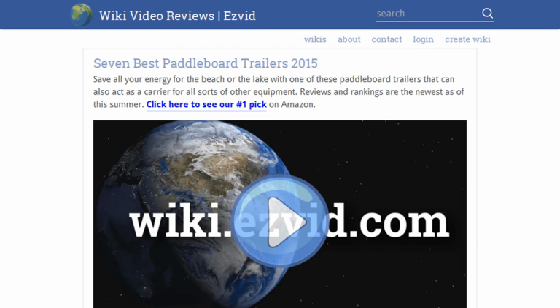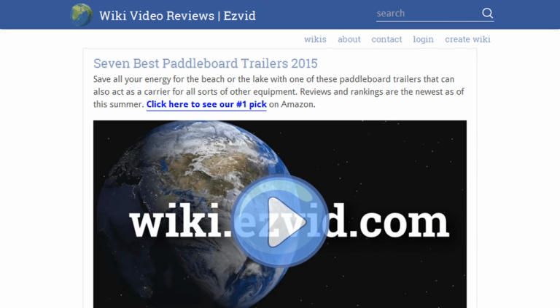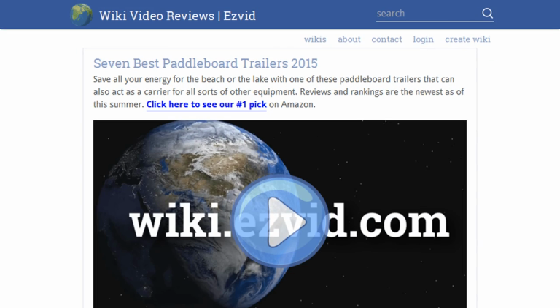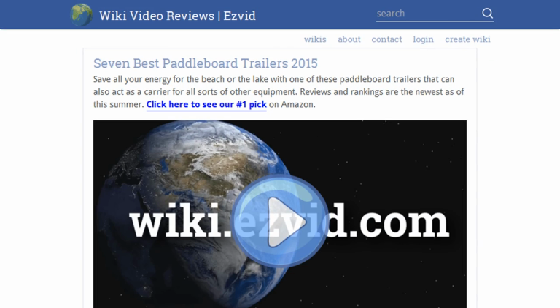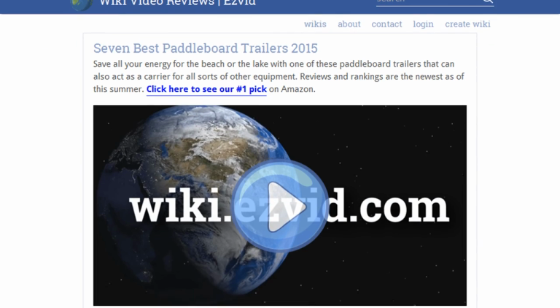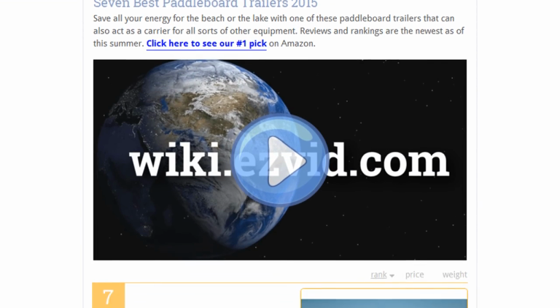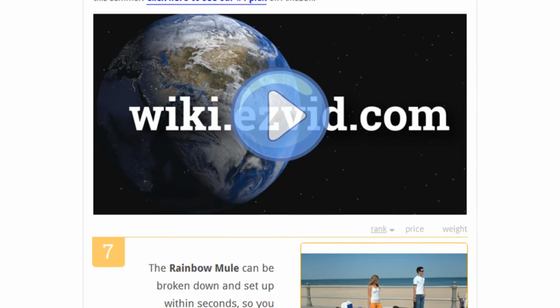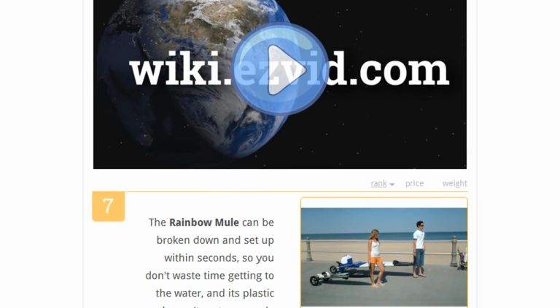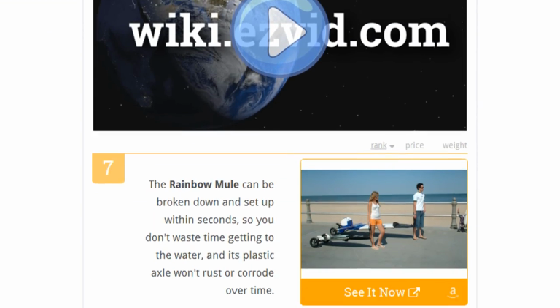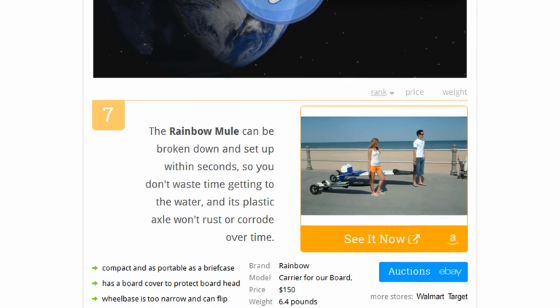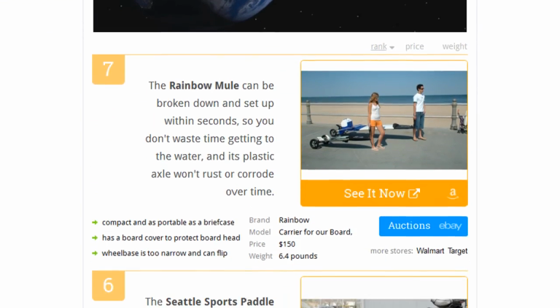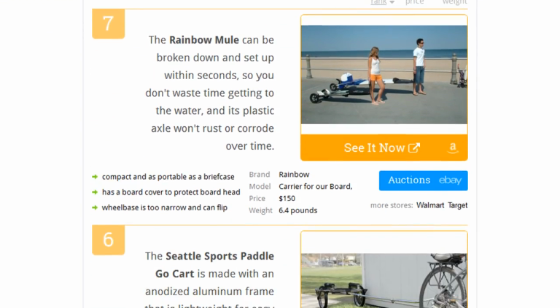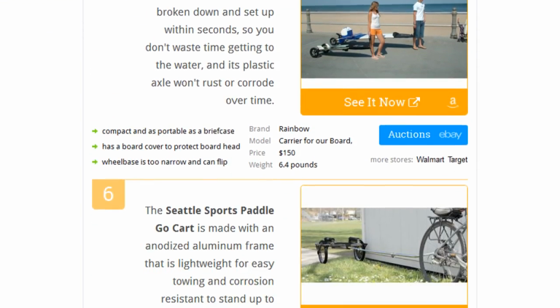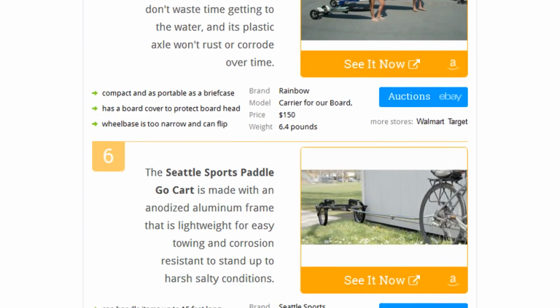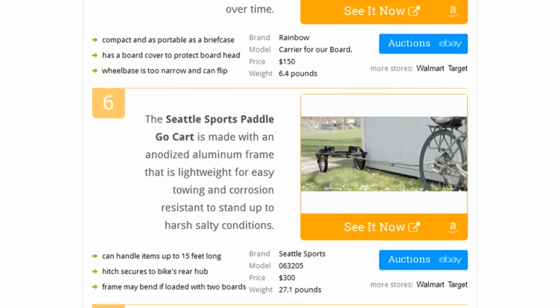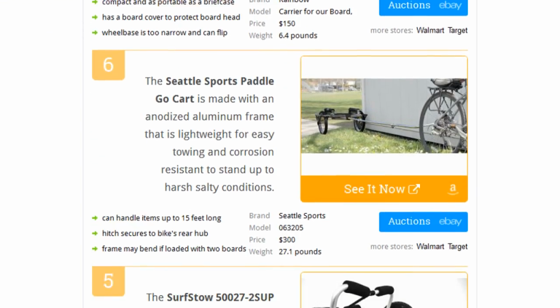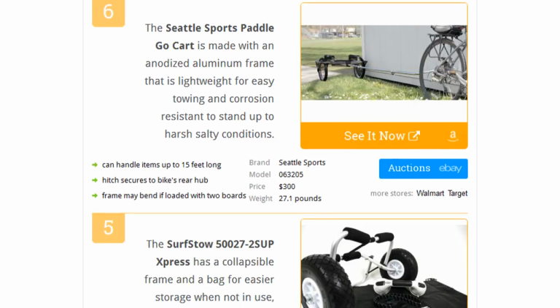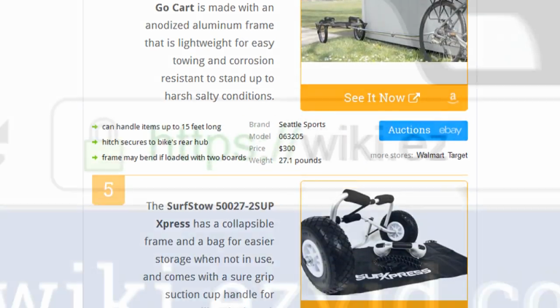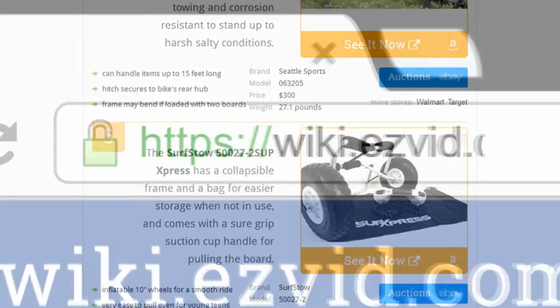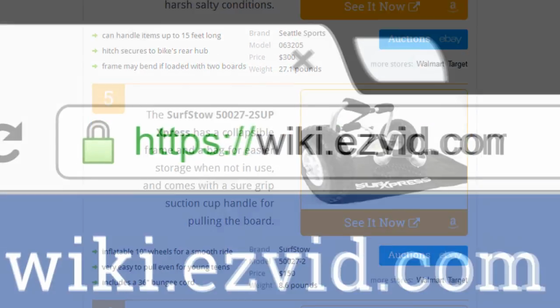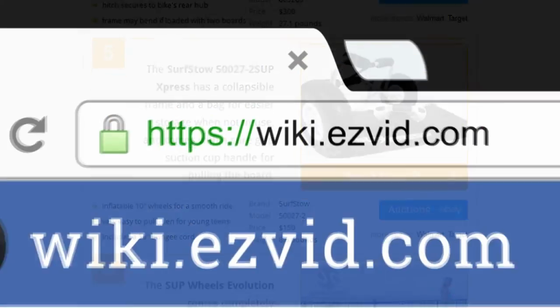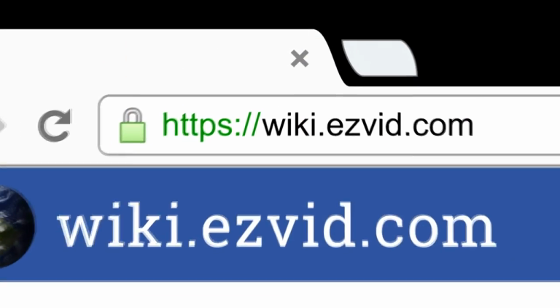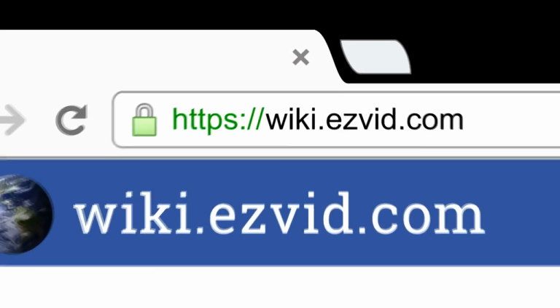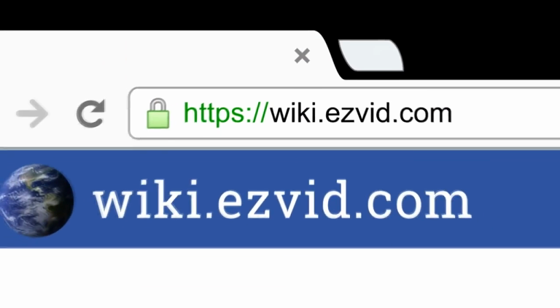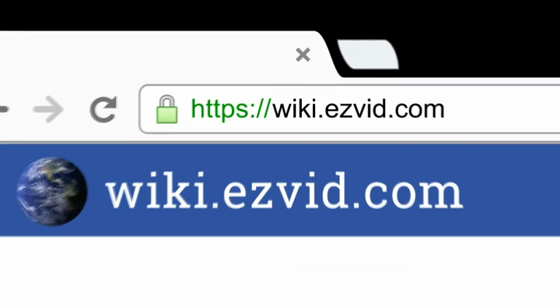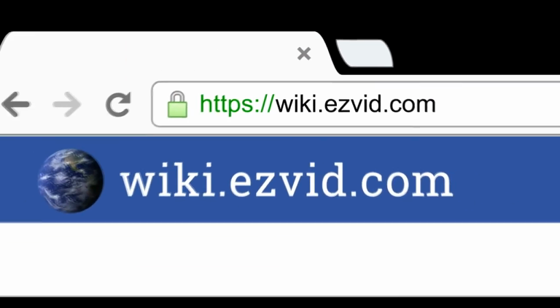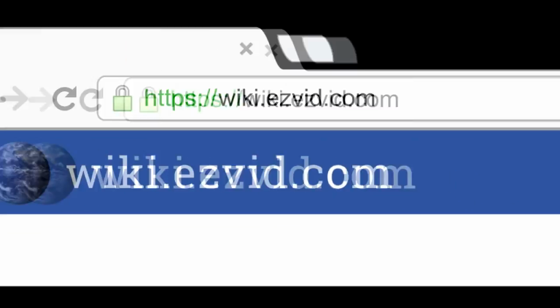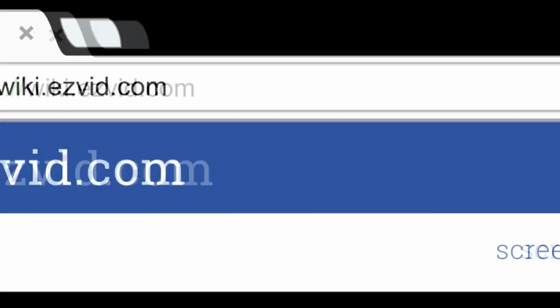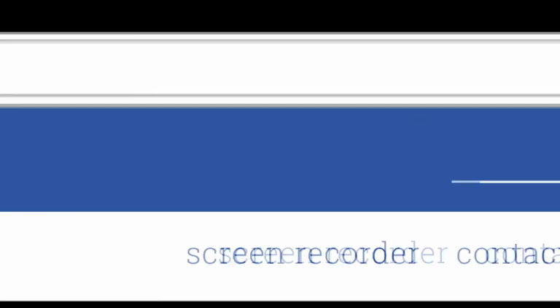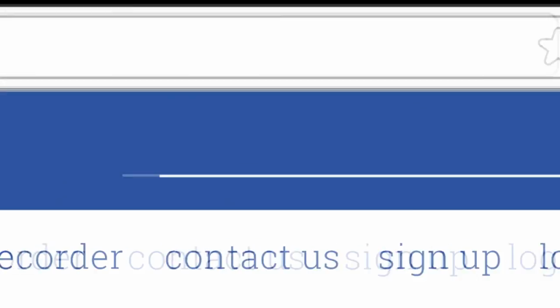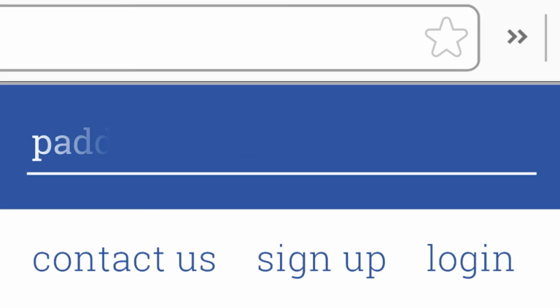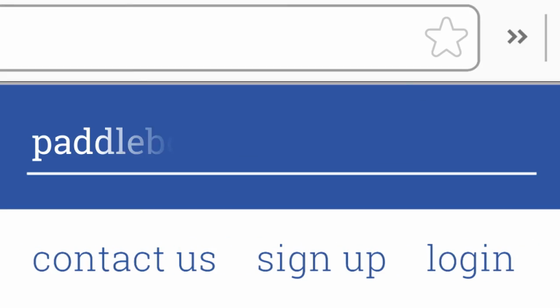To see all this stuff, go to wiki.easyvid.com and search for paddleboard trailers, or click beneath this video.